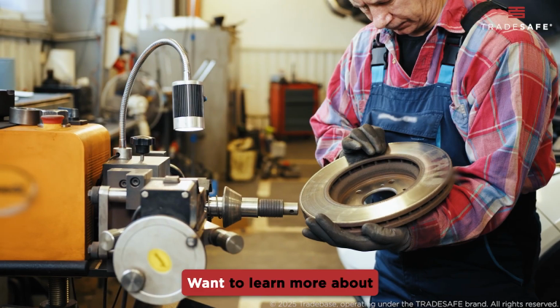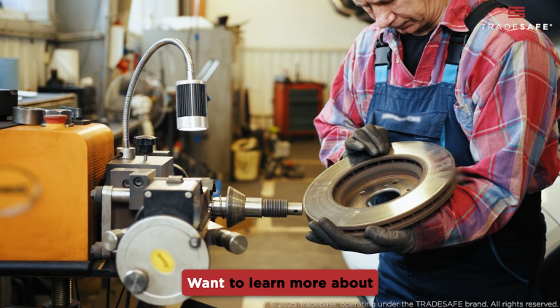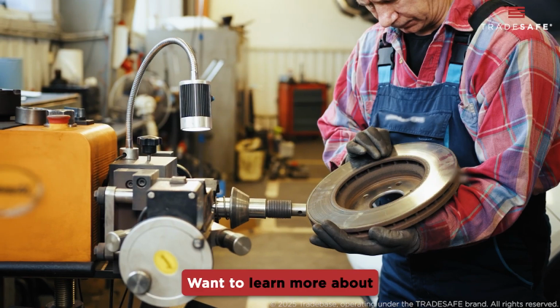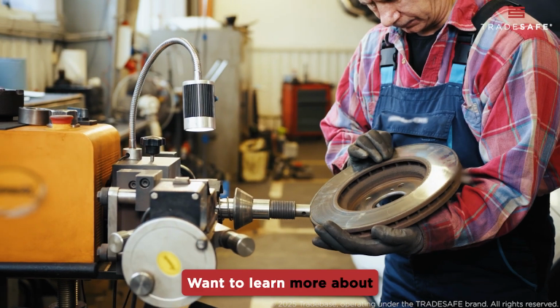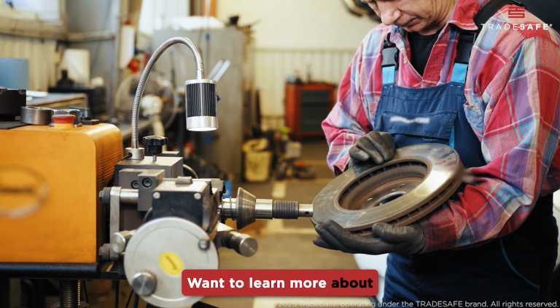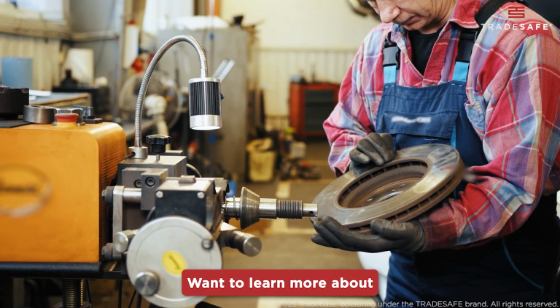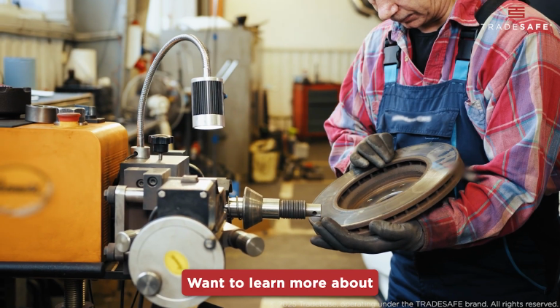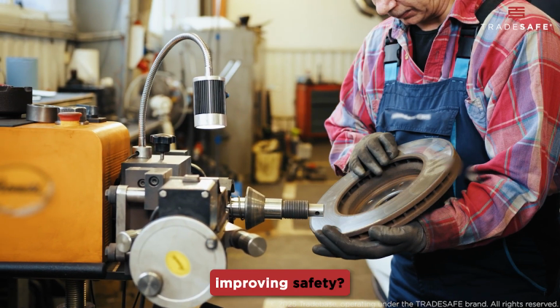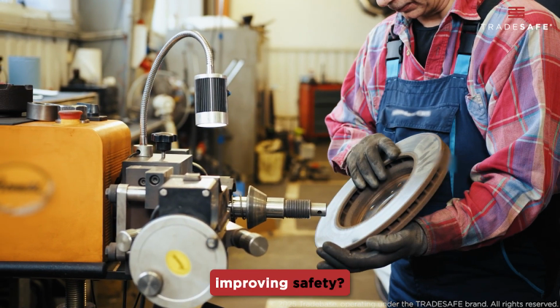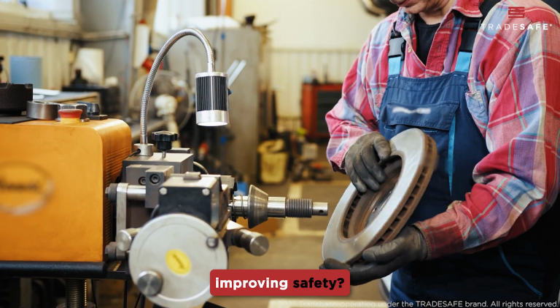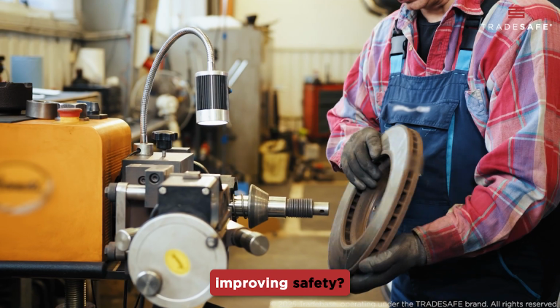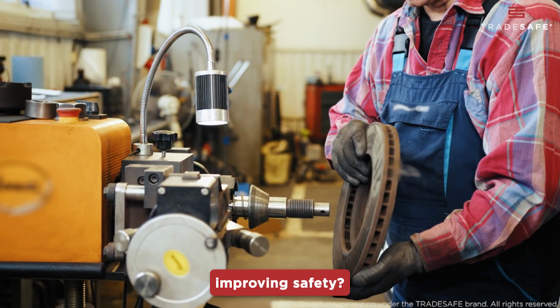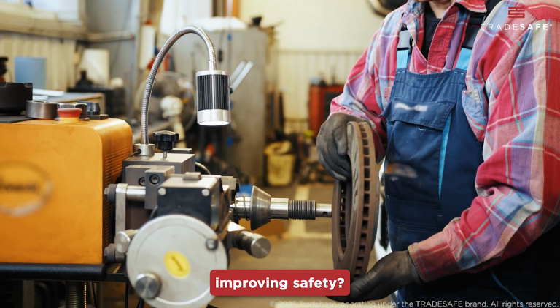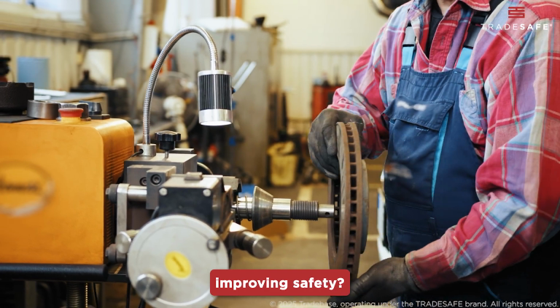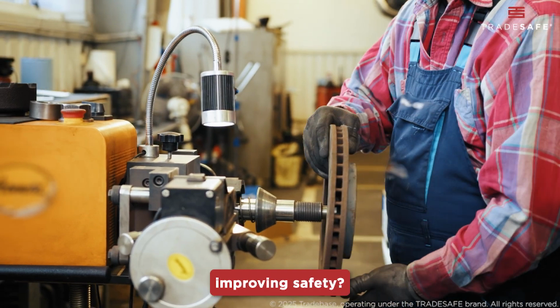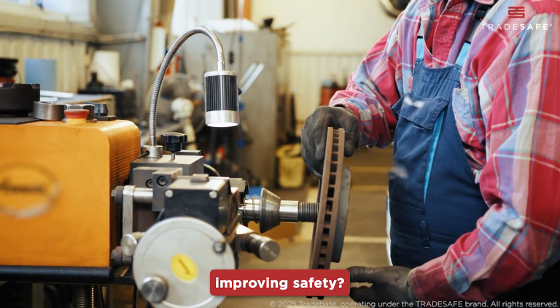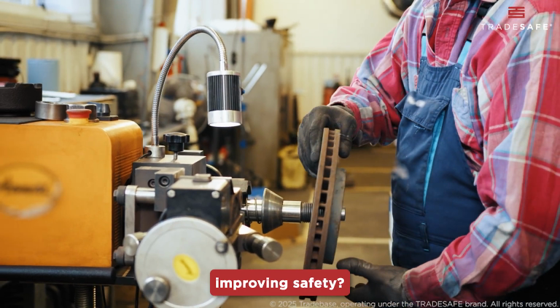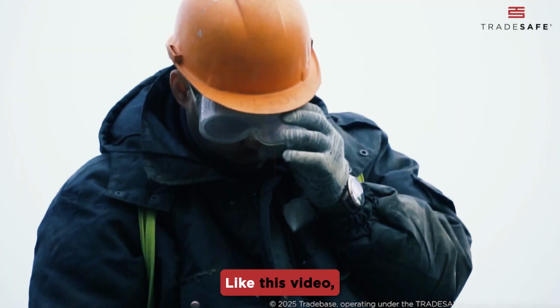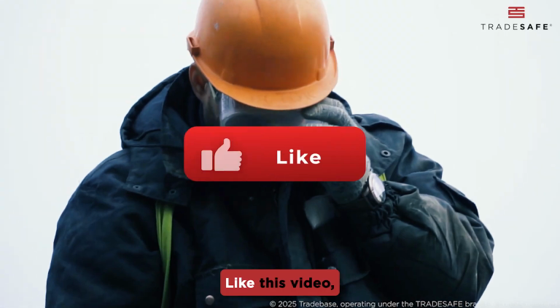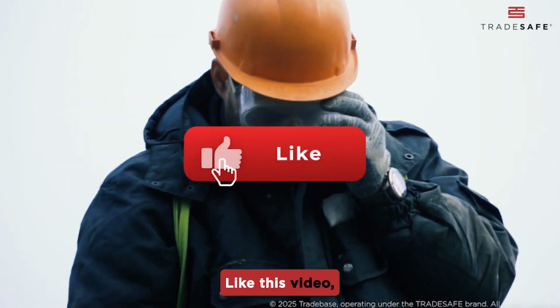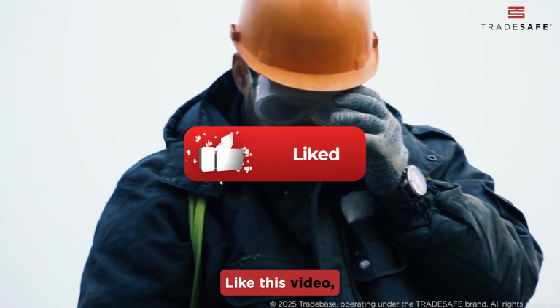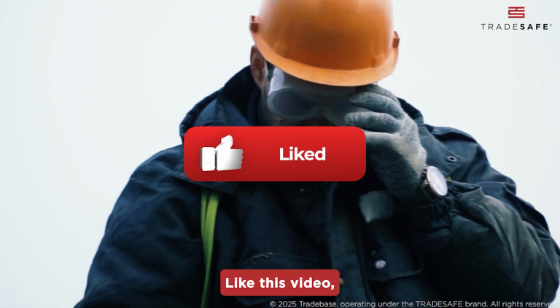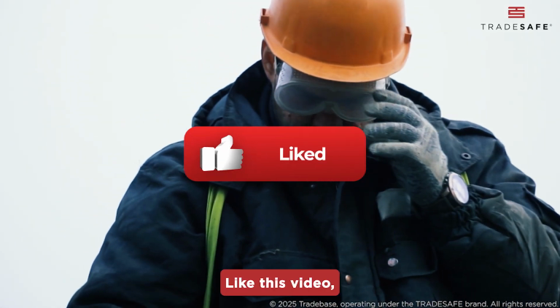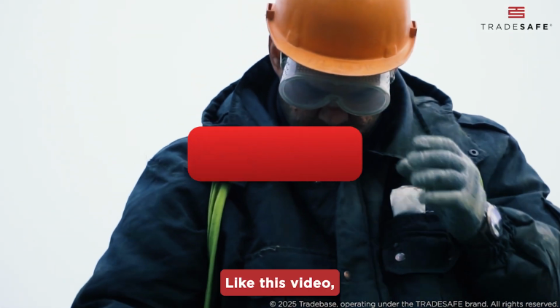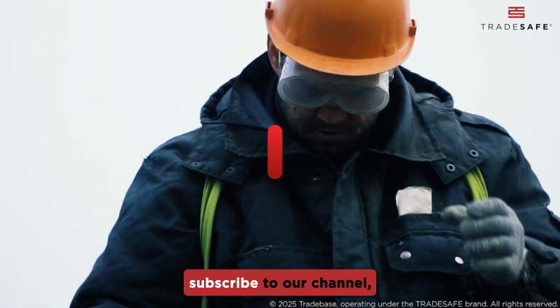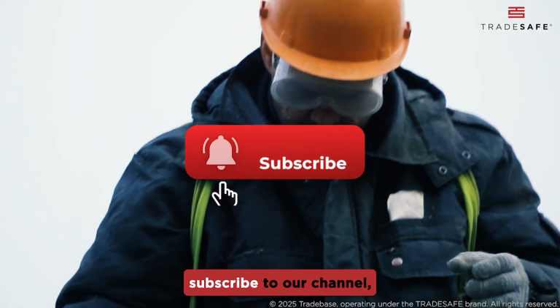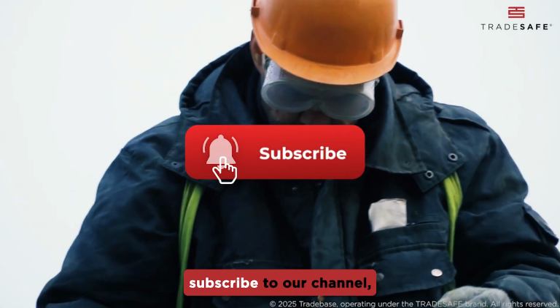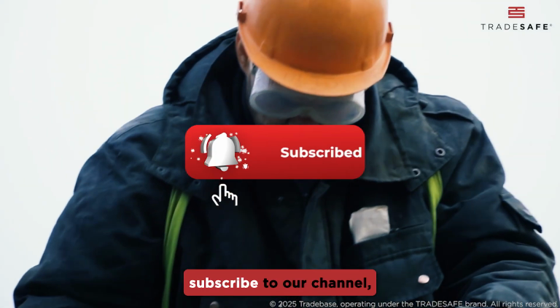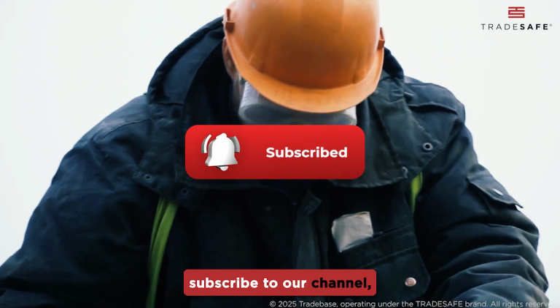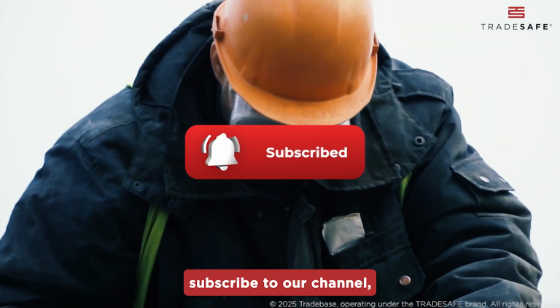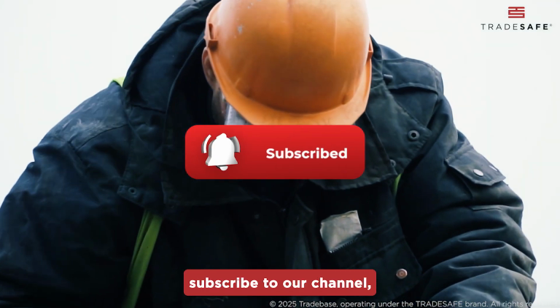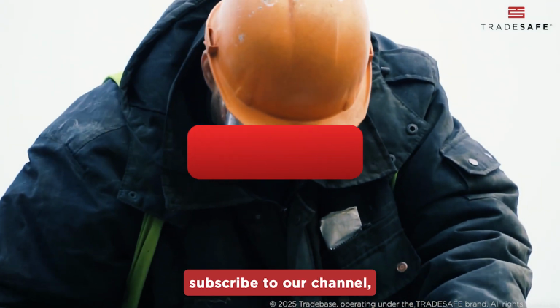Want to learn more about improving safety? Like this video, subscribe to our channel, and explore our wide range of videos on workplace safety.